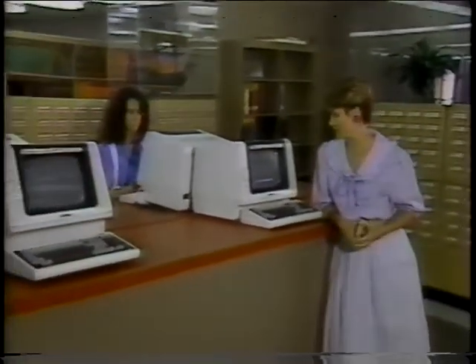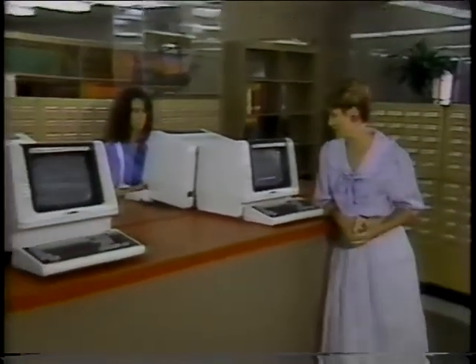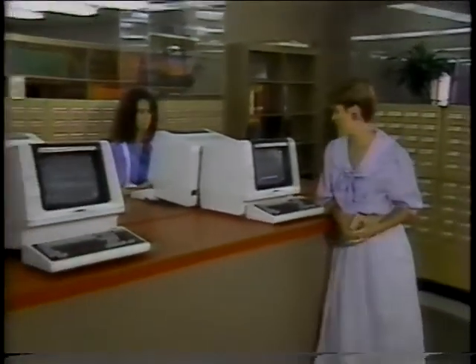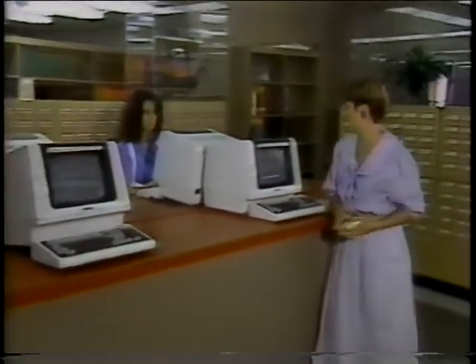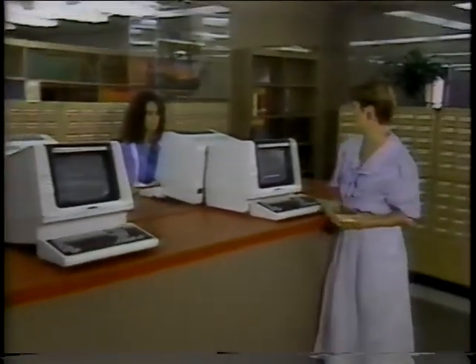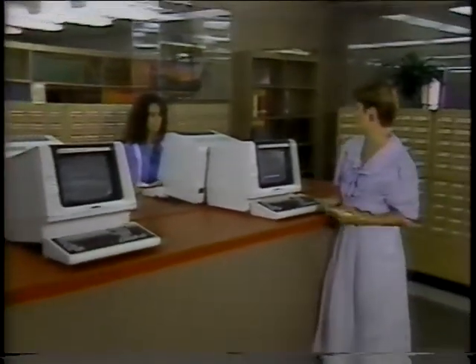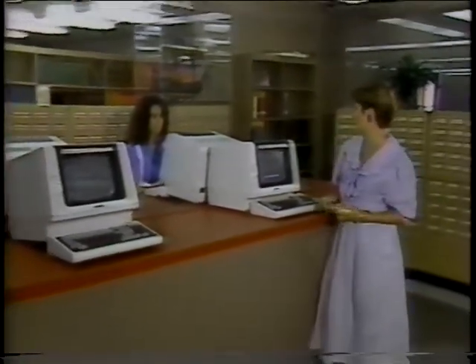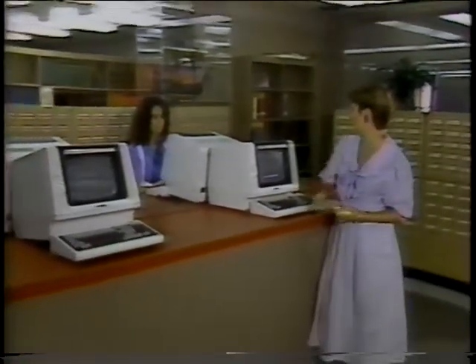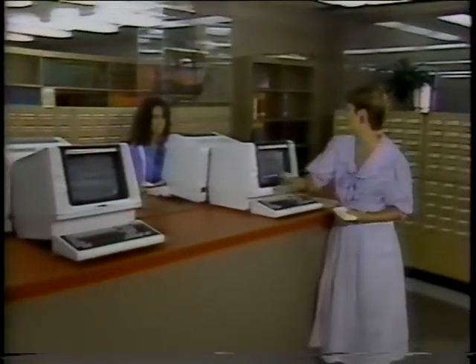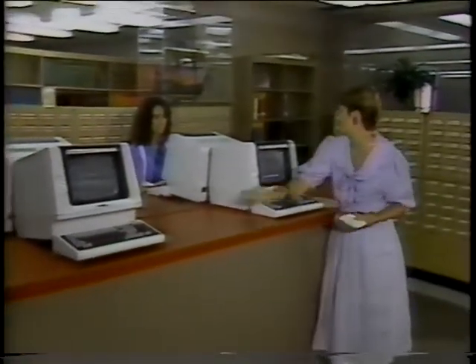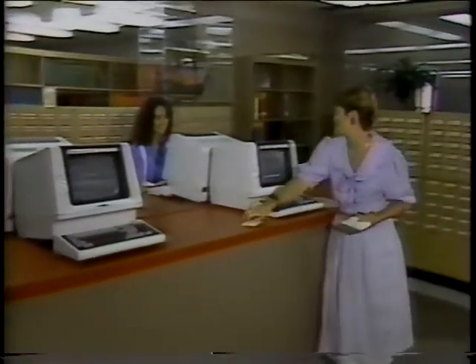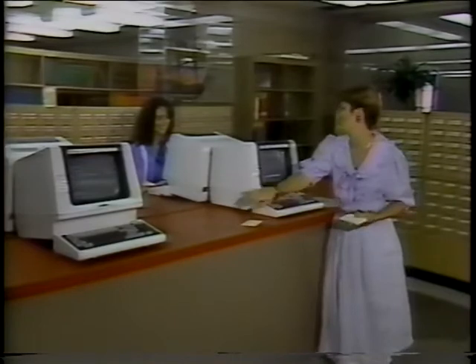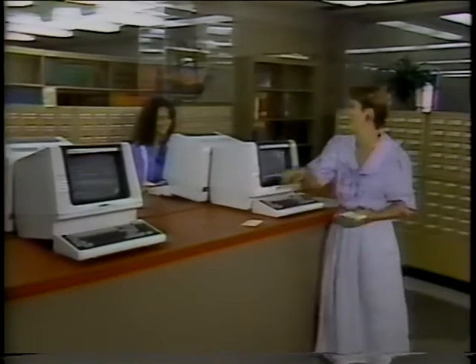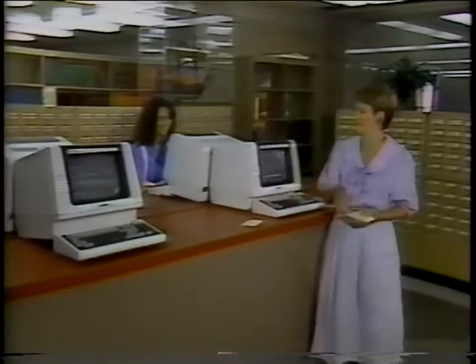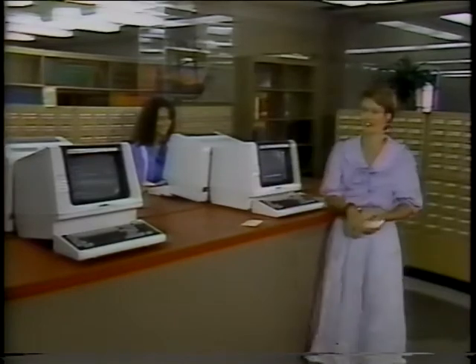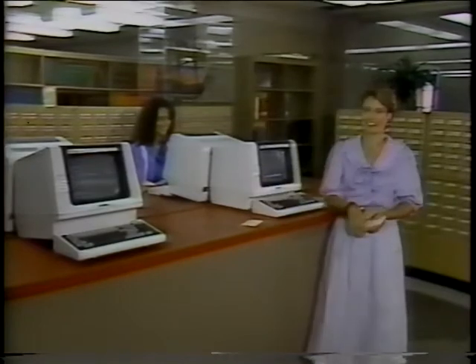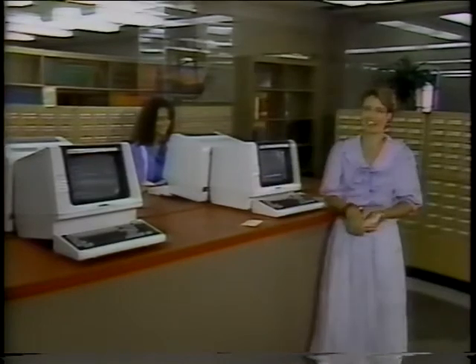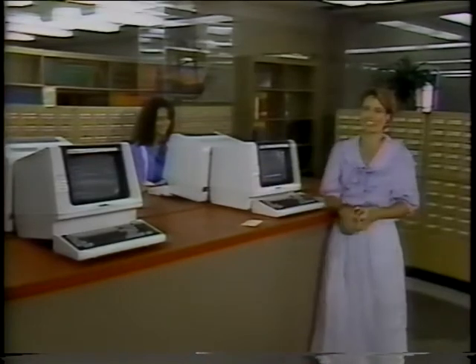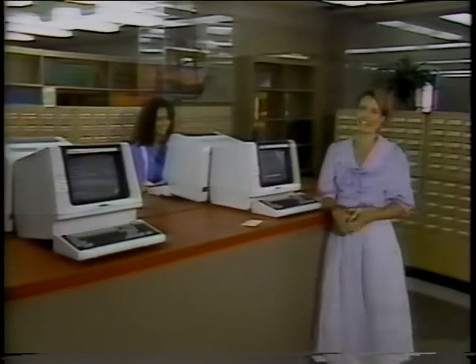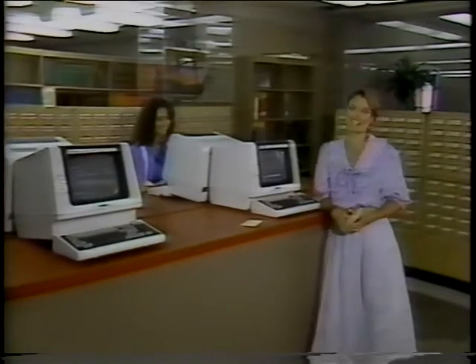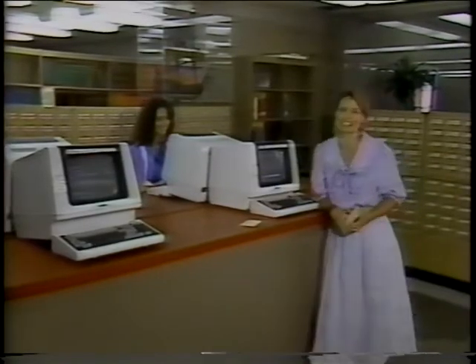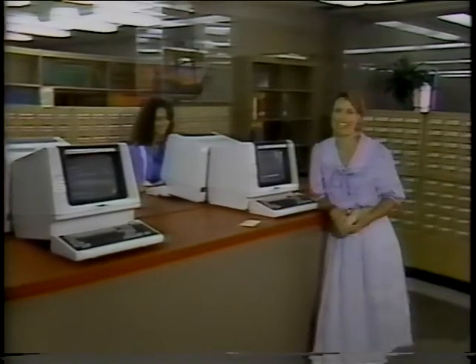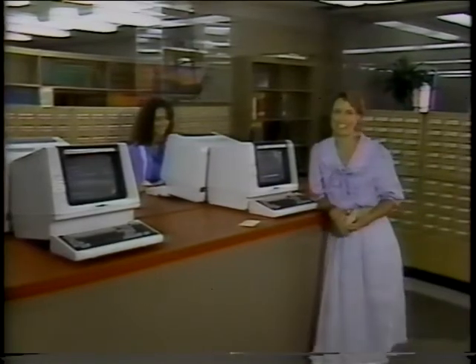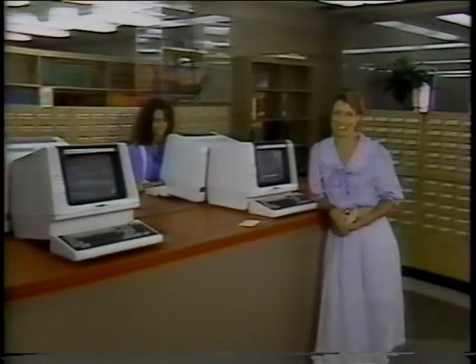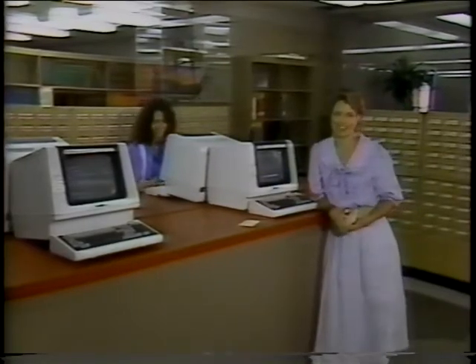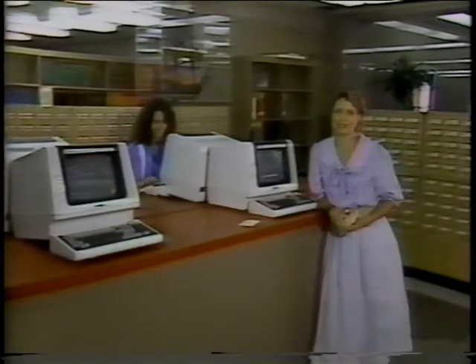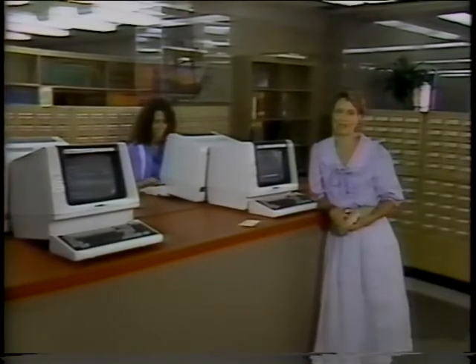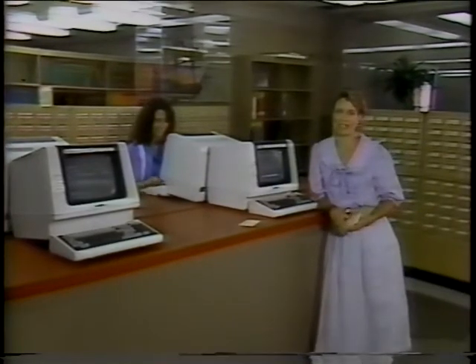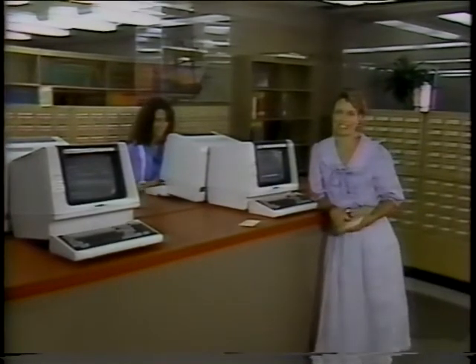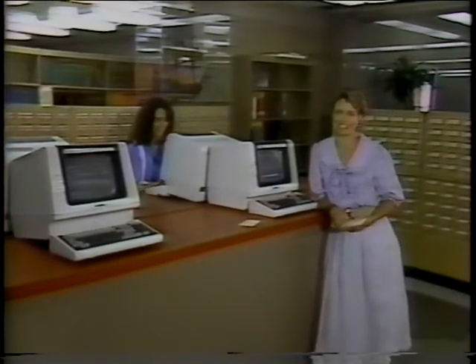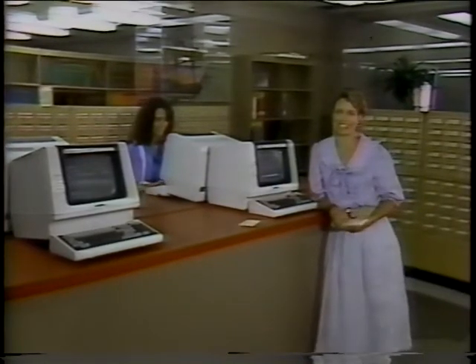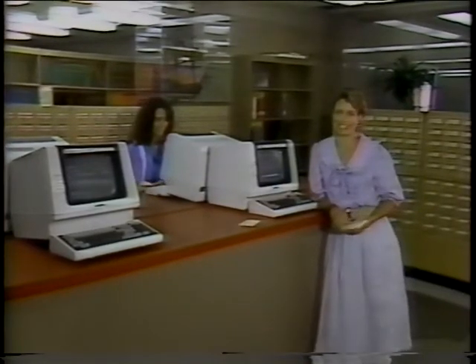These computers scare me to death. I'm not sure I don't prefer the card catalogs. Stay with us. We'll be back in just a second.